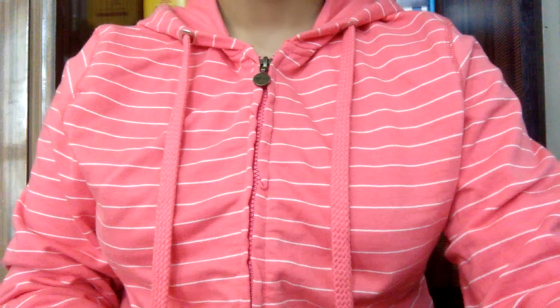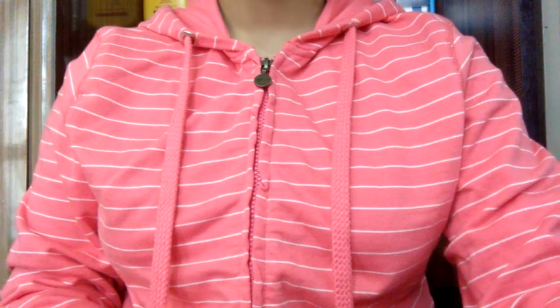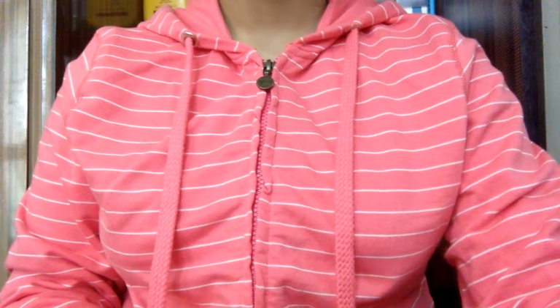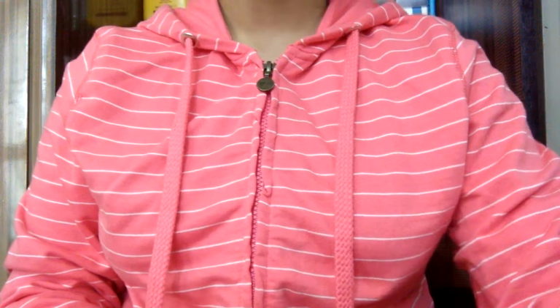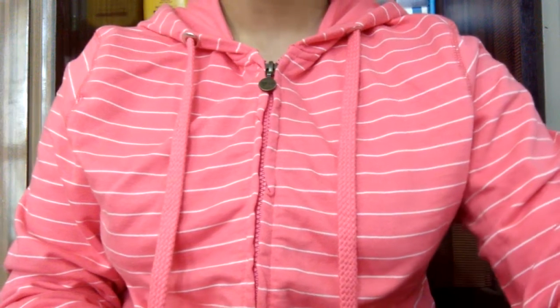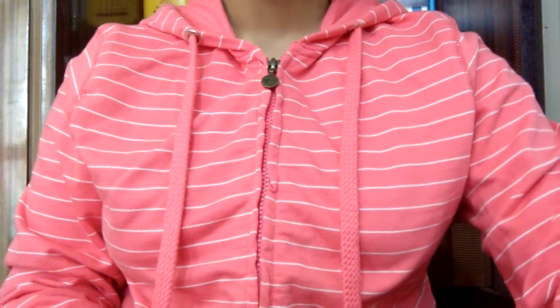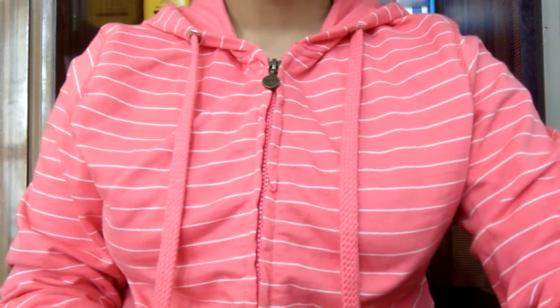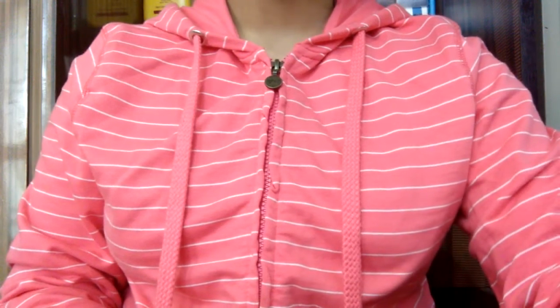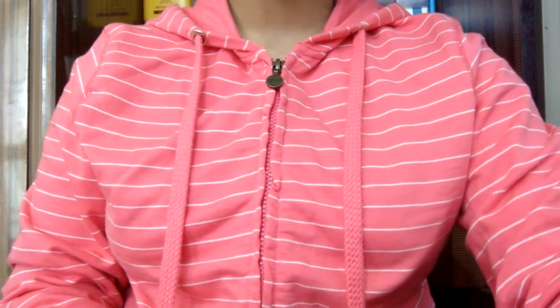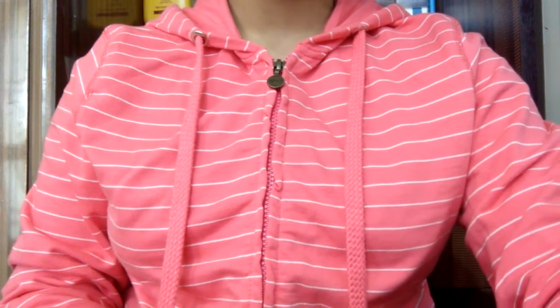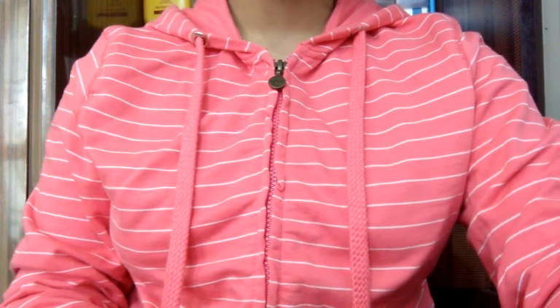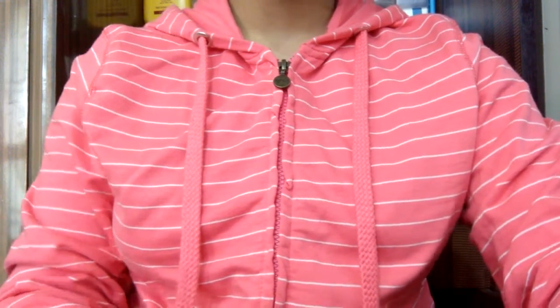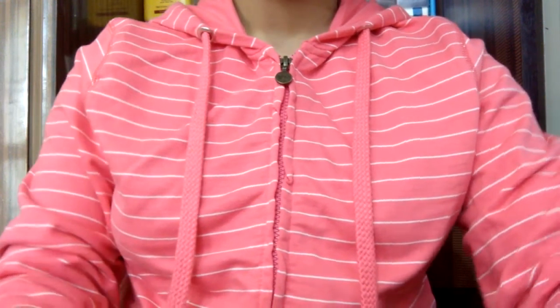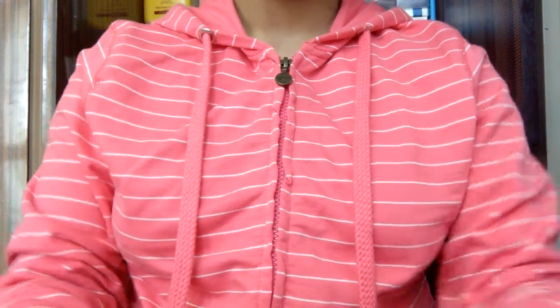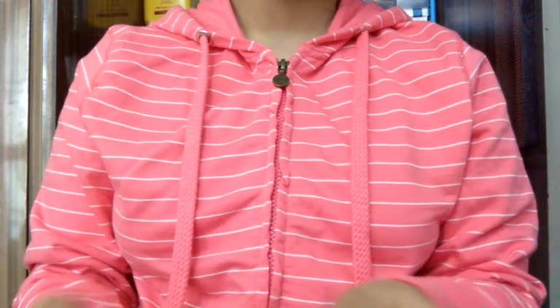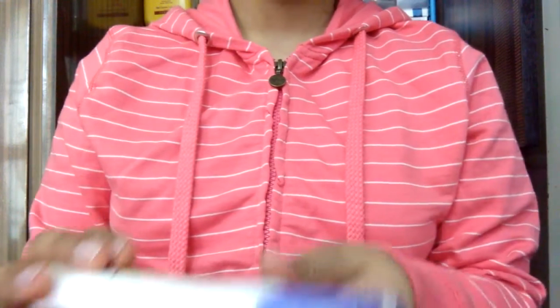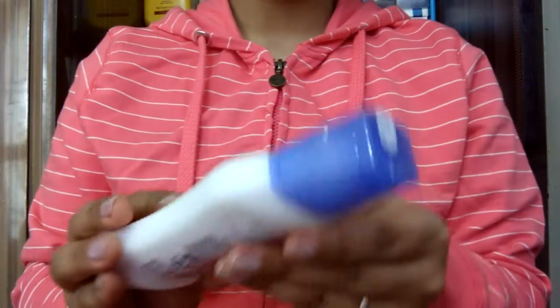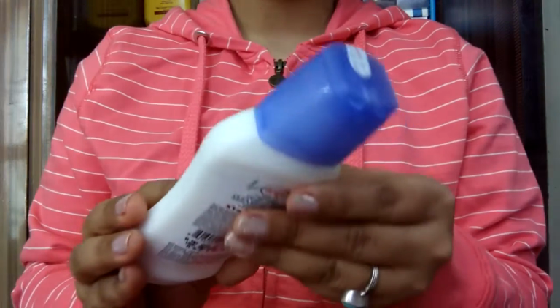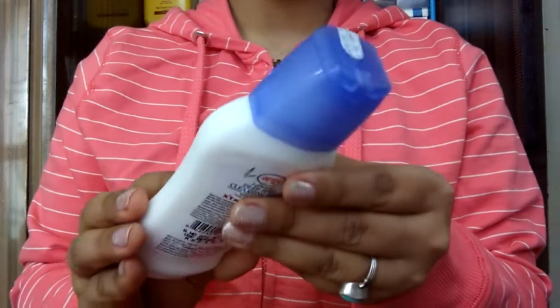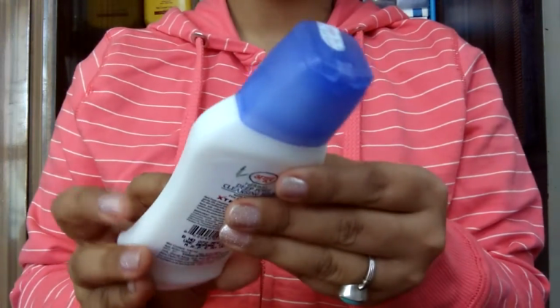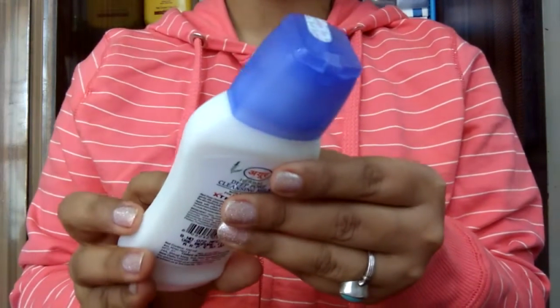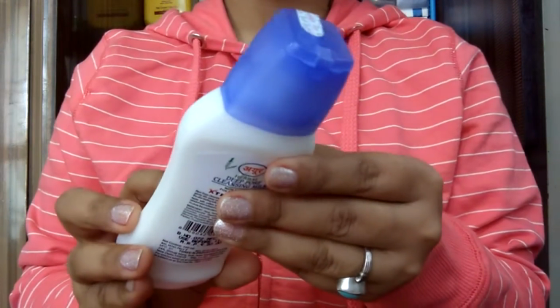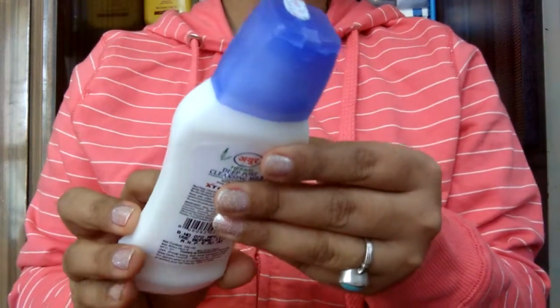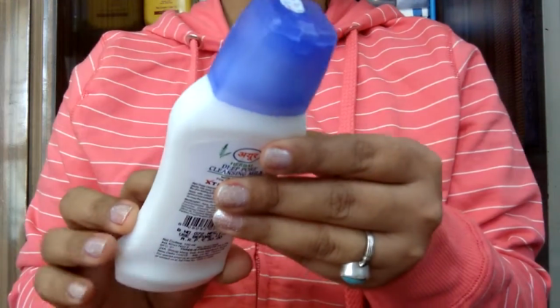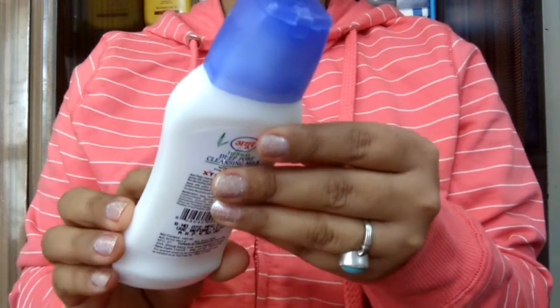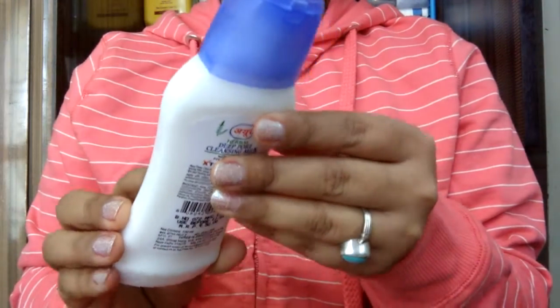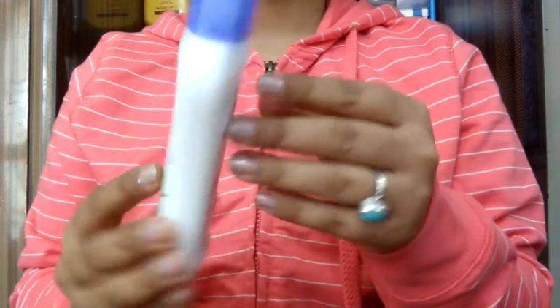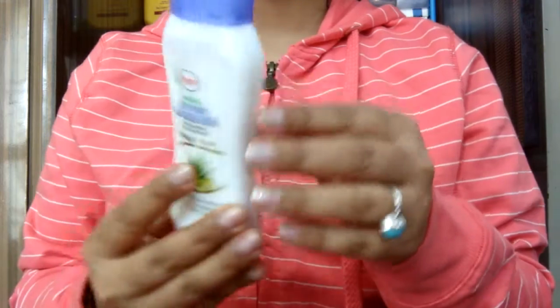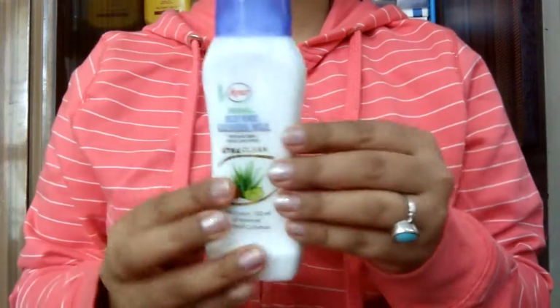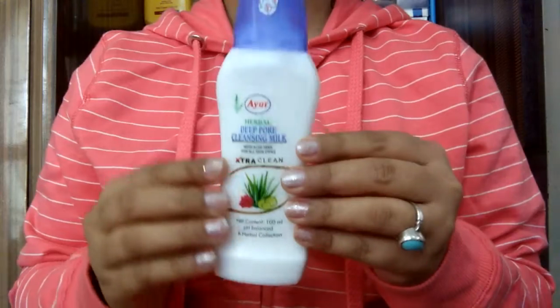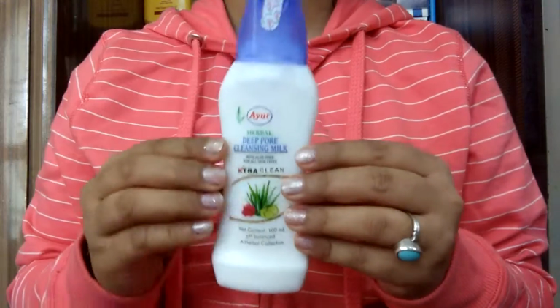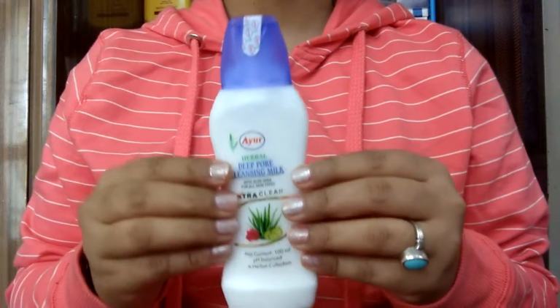Hello everyone, welcome to Rara. Today I am going to review Ayur Herbal Deep Pore Cleansing Milk.